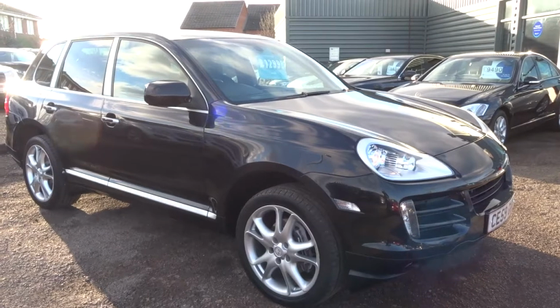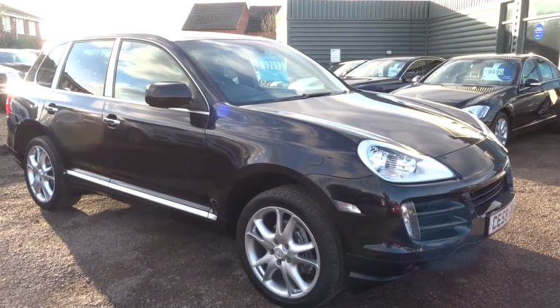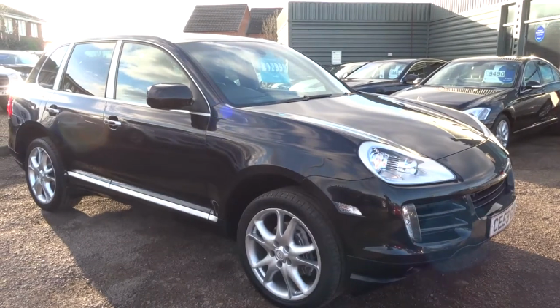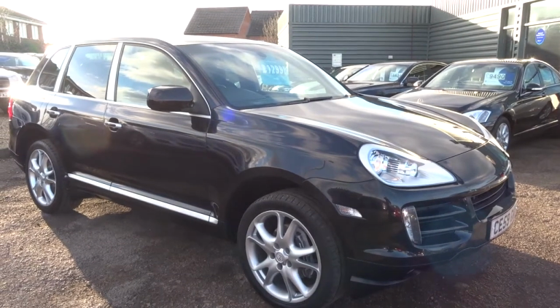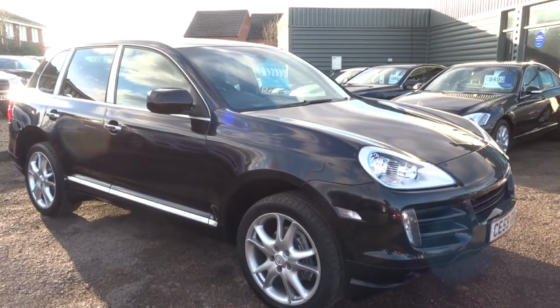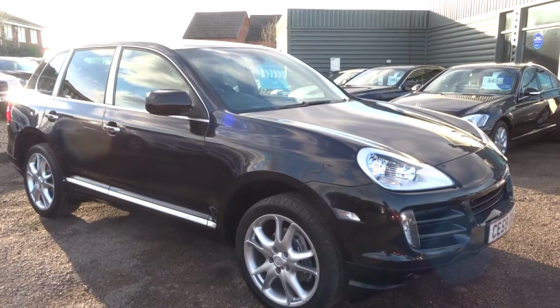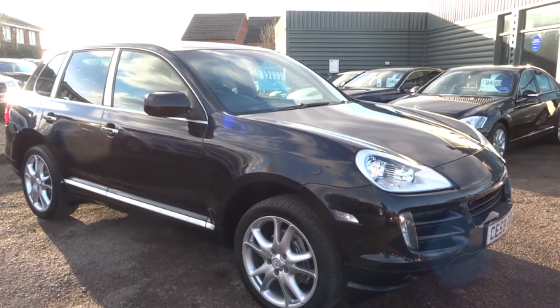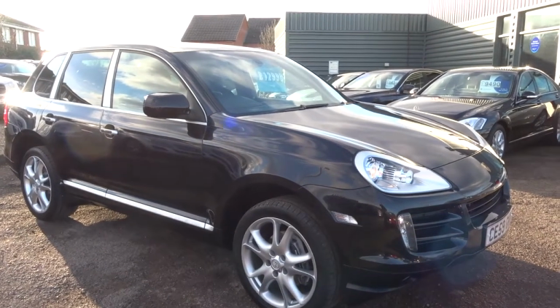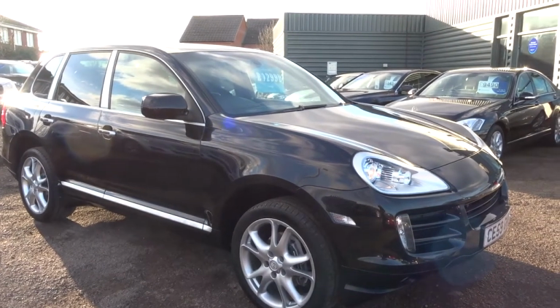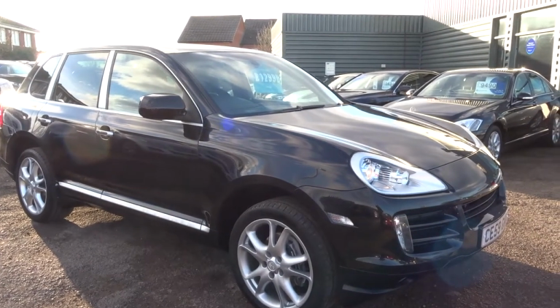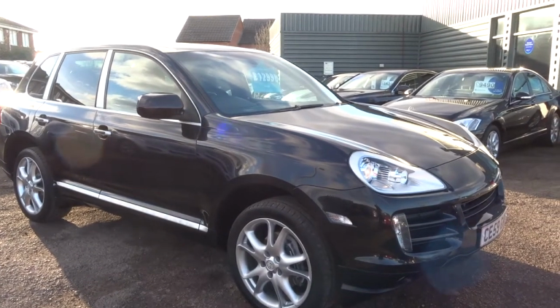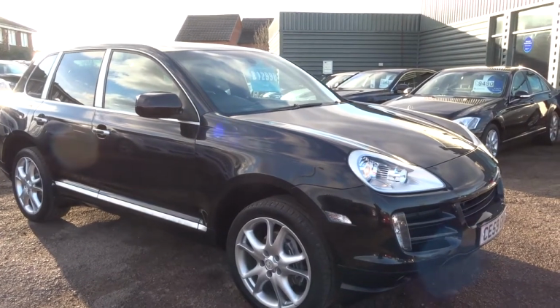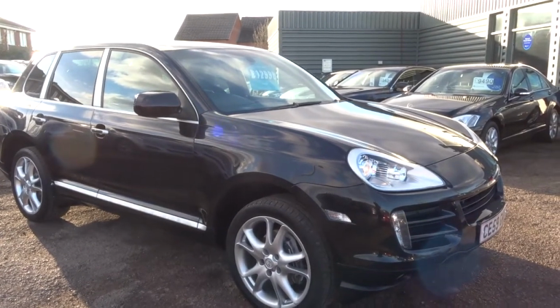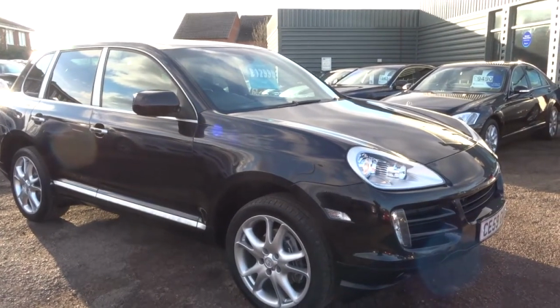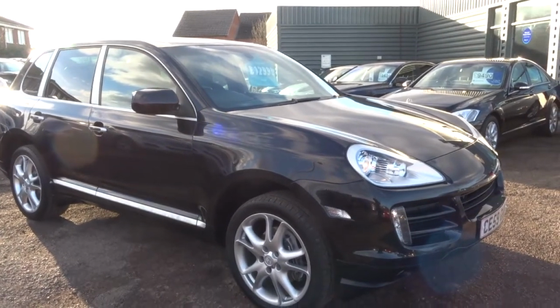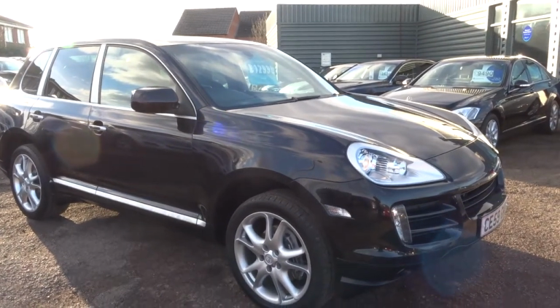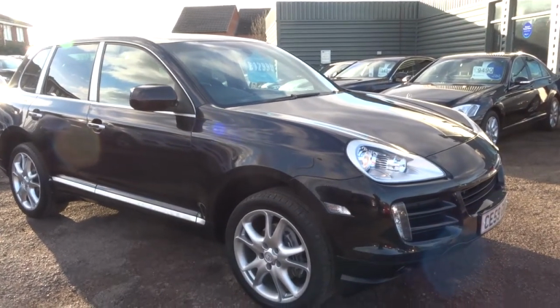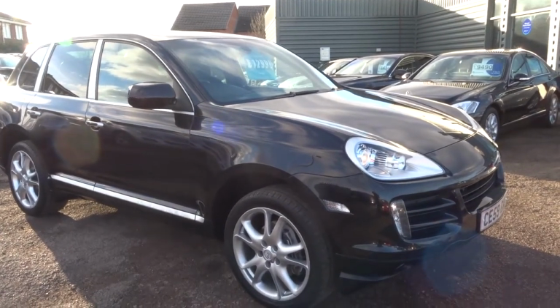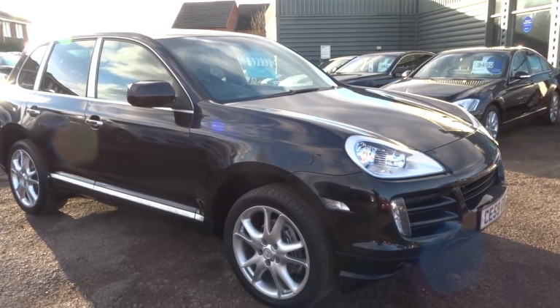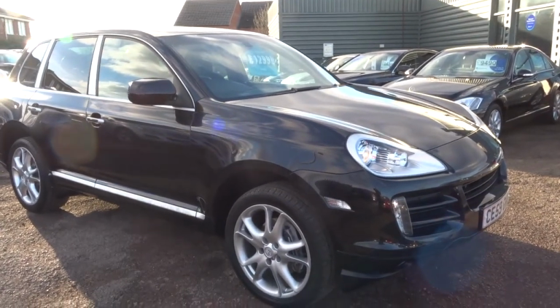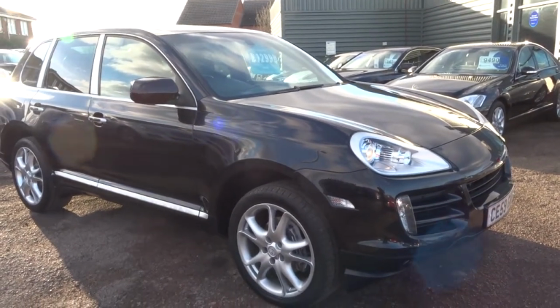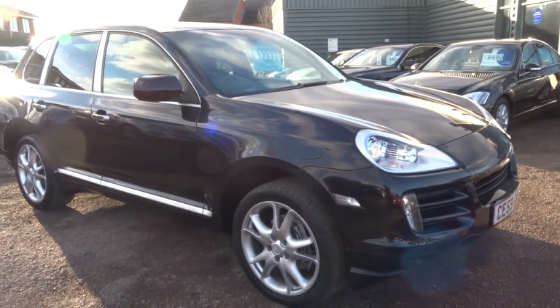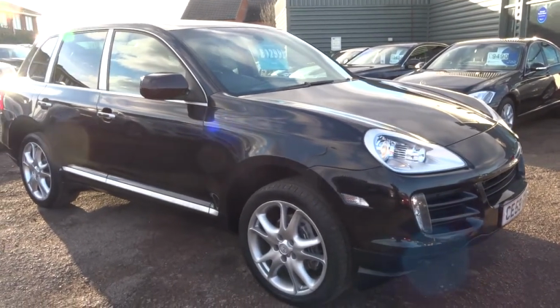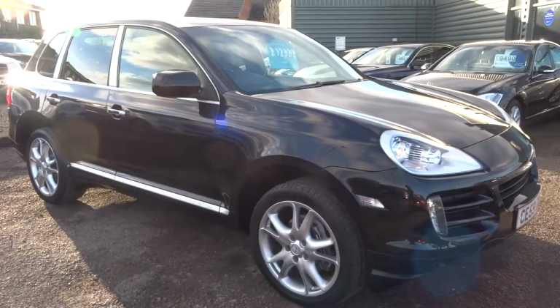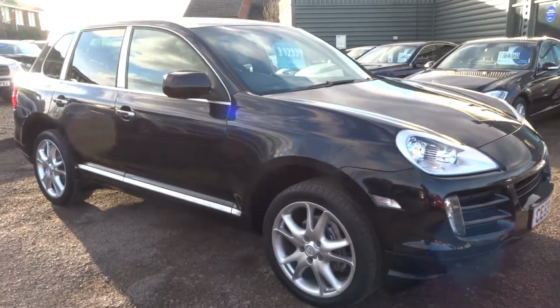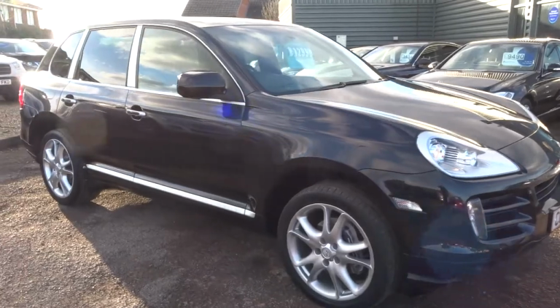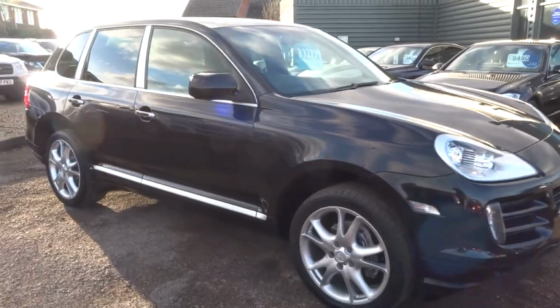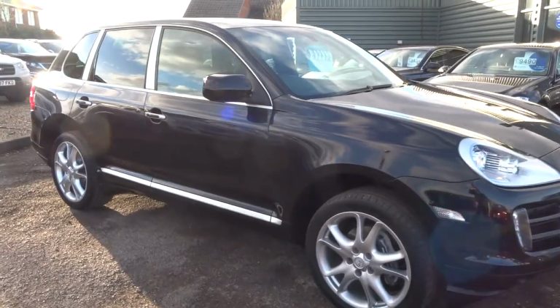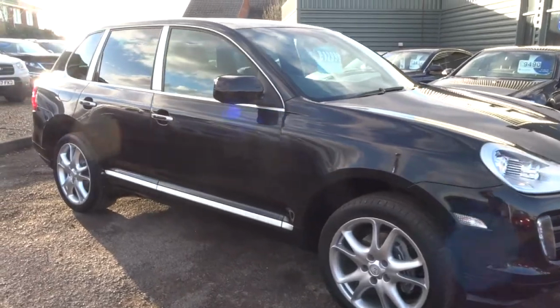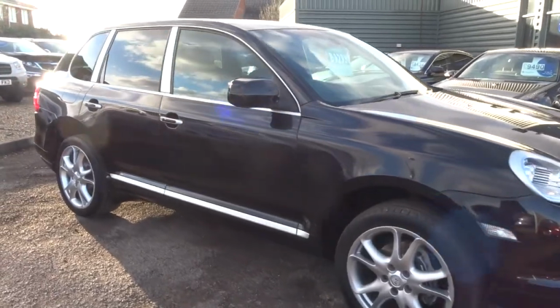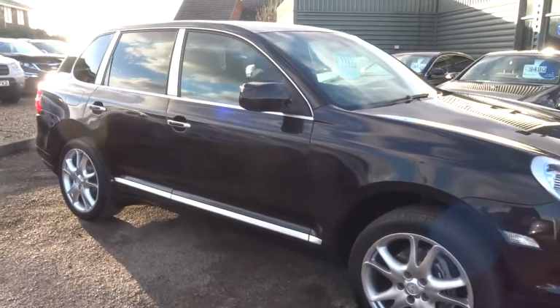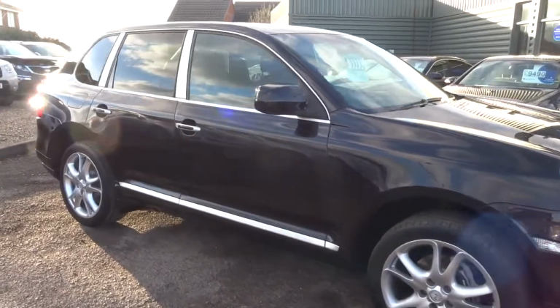Good afternoon, welcome to Country Car. My name is Tom. Here we have a gorgeous Porsche Cayenne.